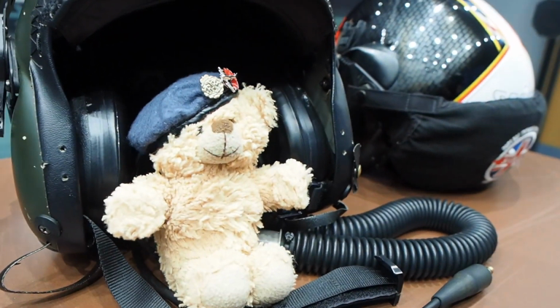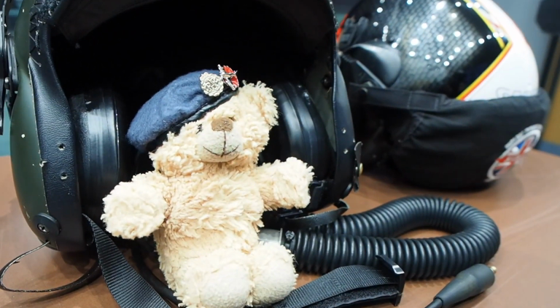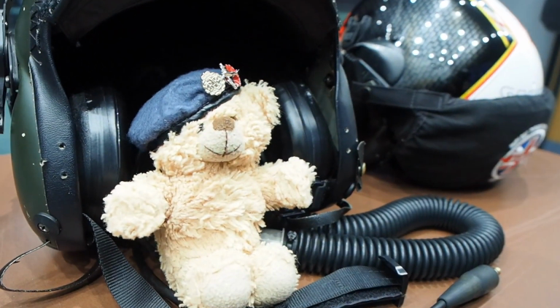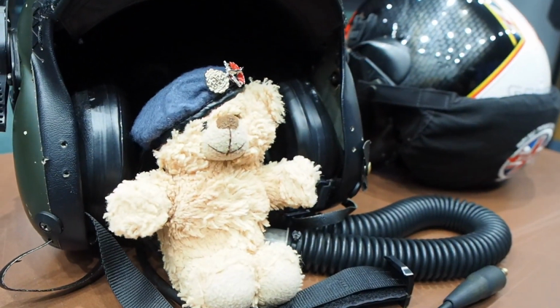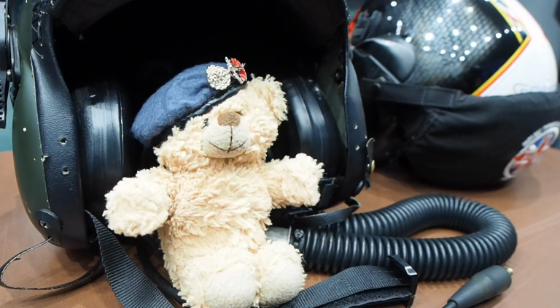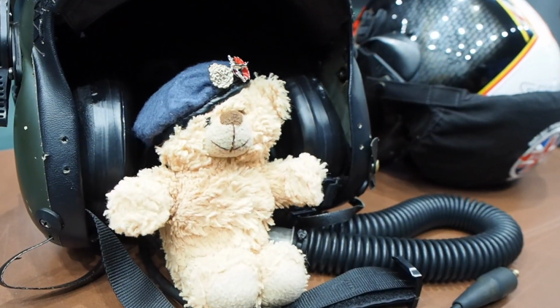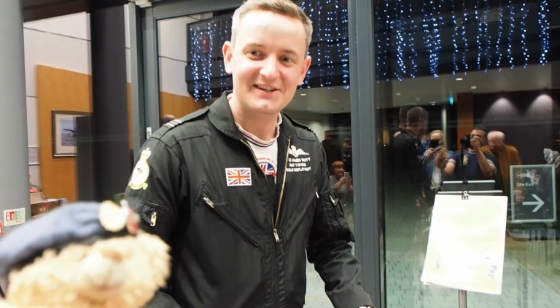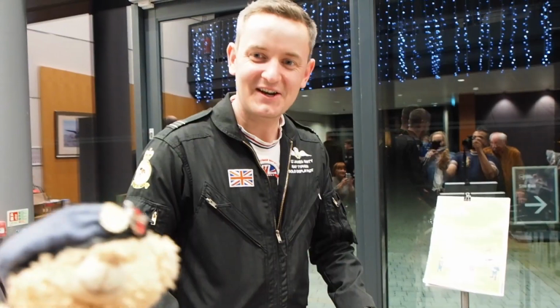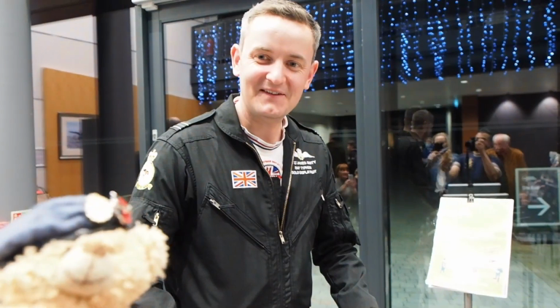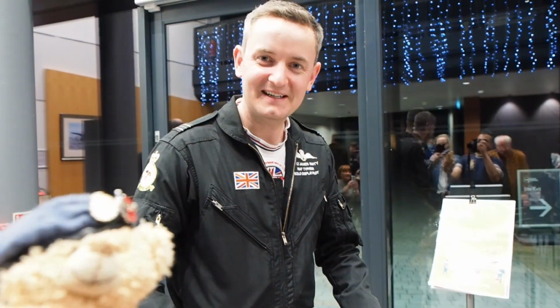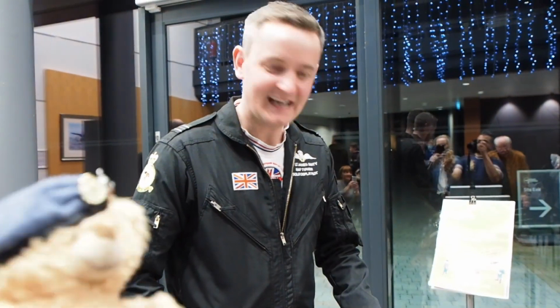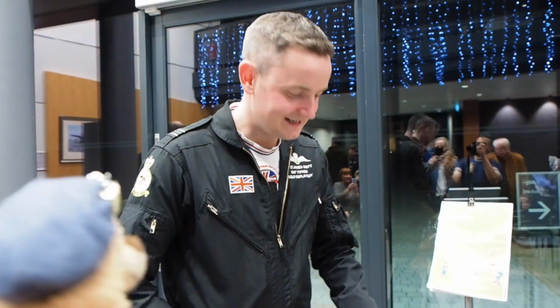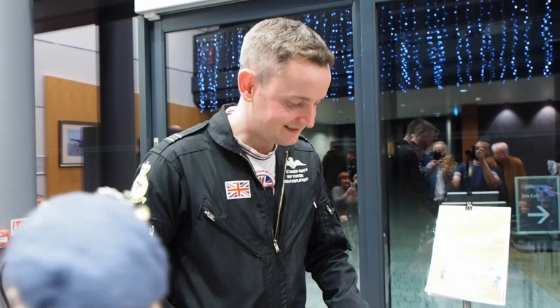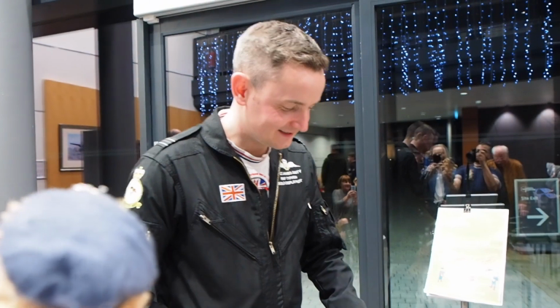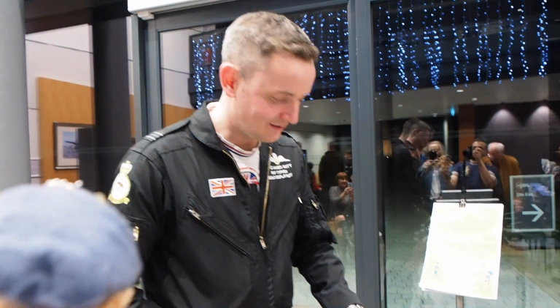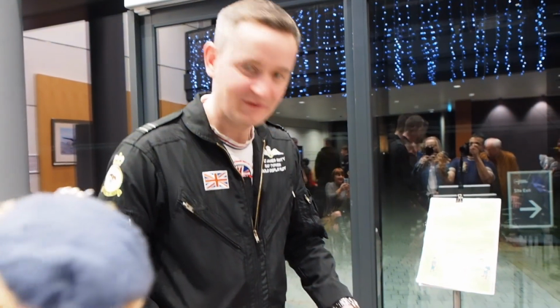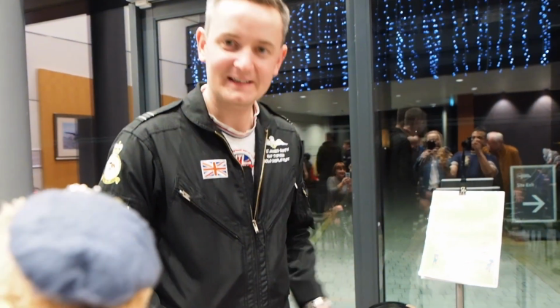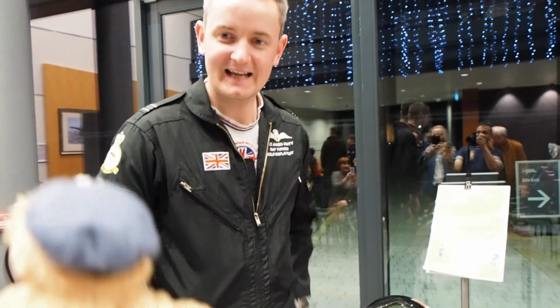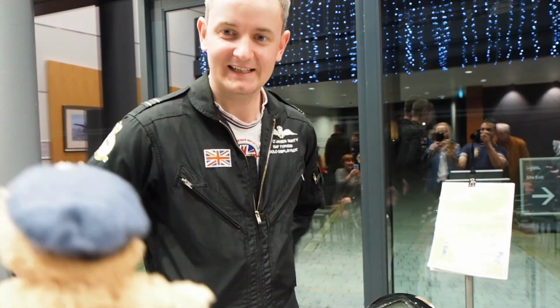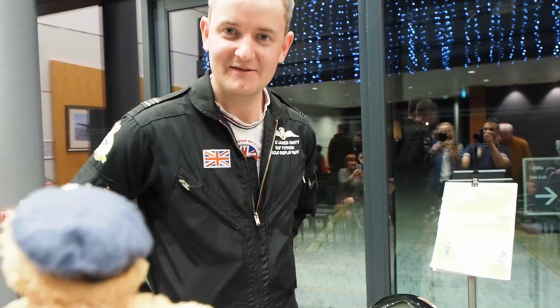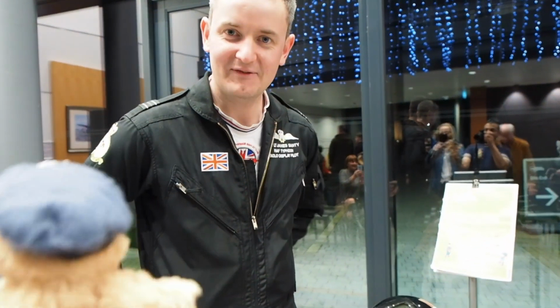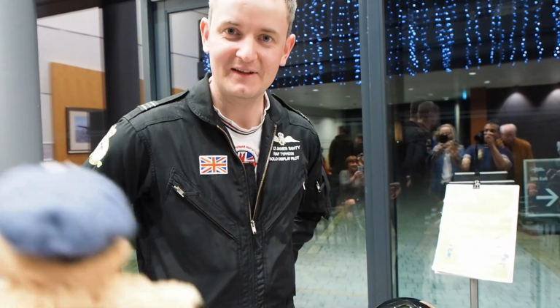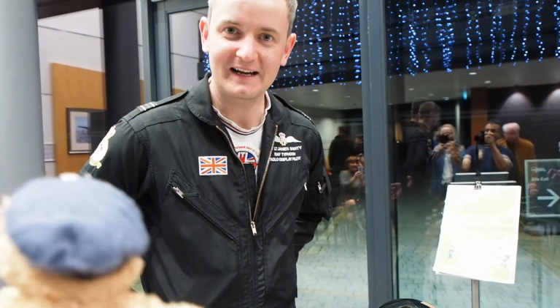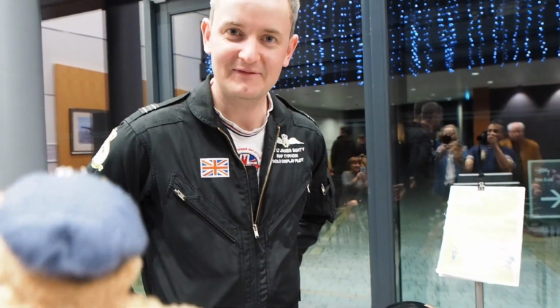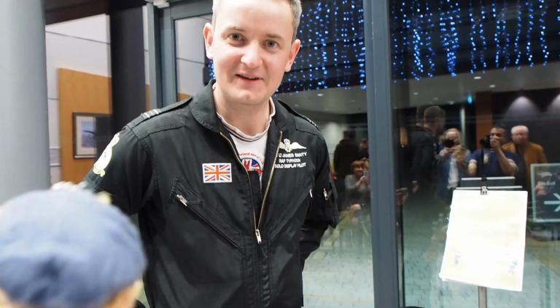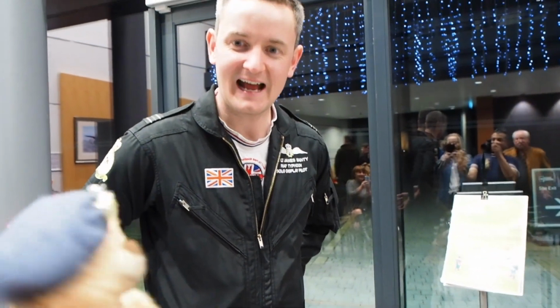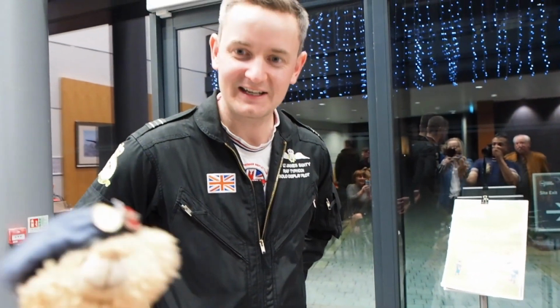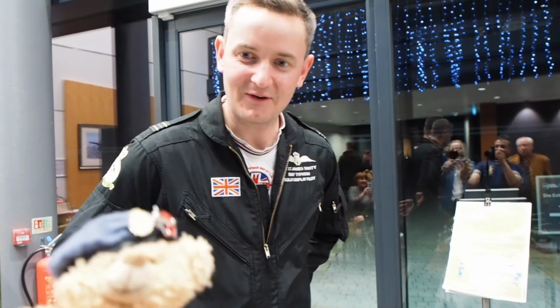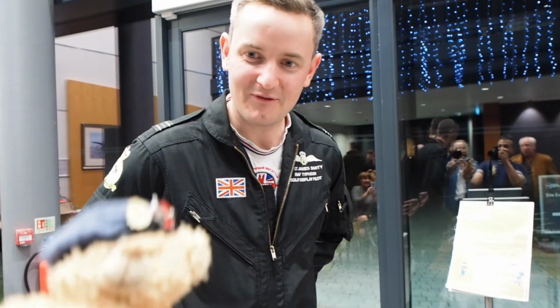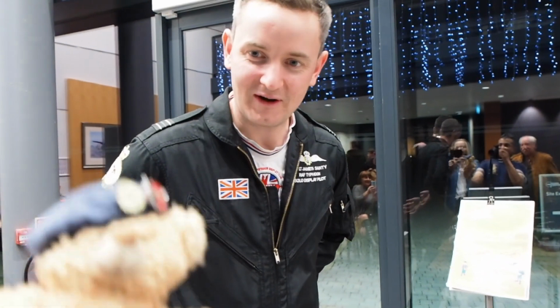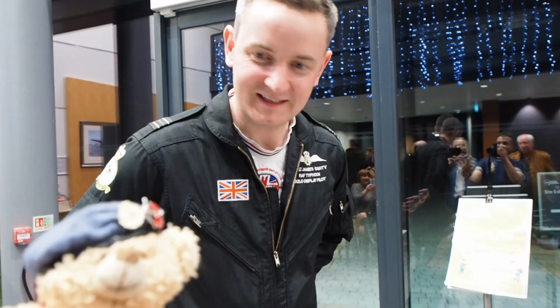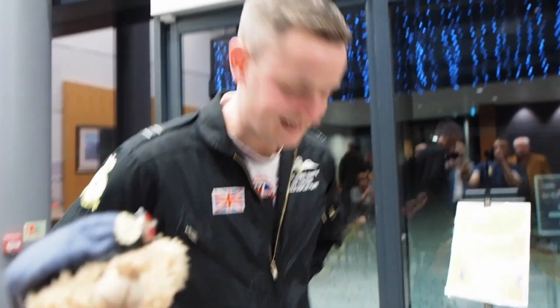You all right, Ted? Good evening, Ted. This is your first lesson for the Typhoon hands-on throttle and stick.